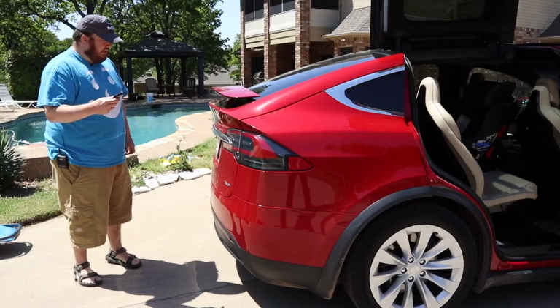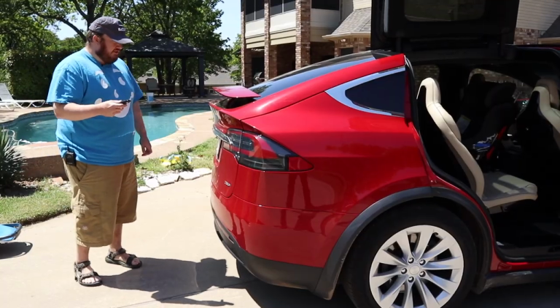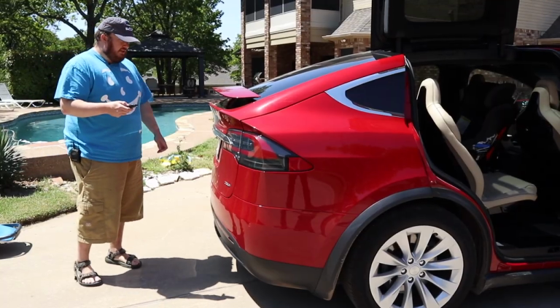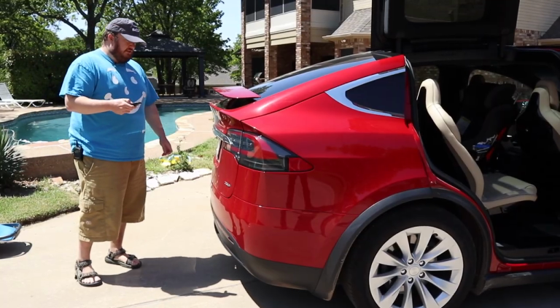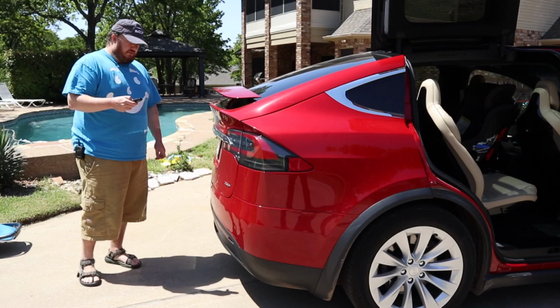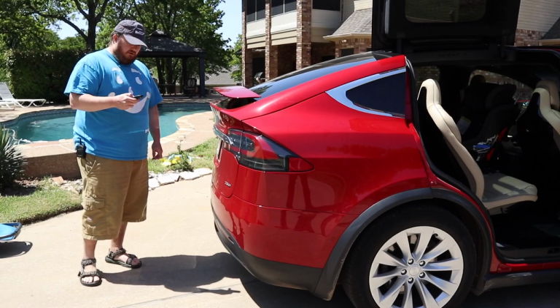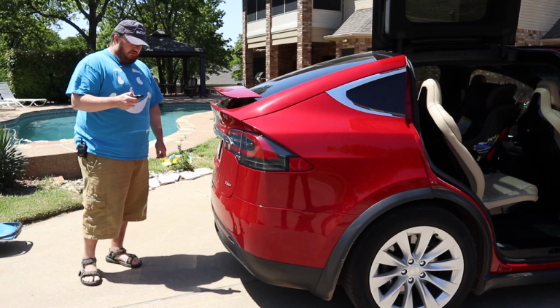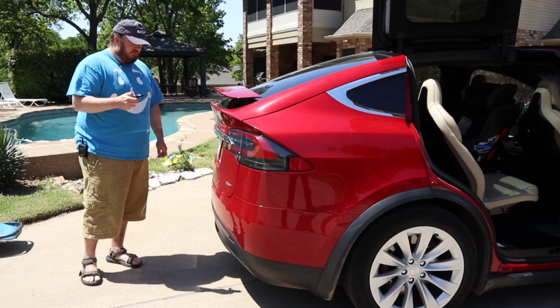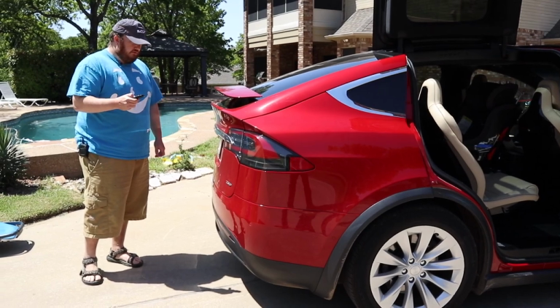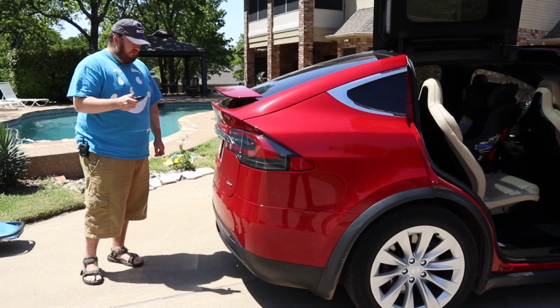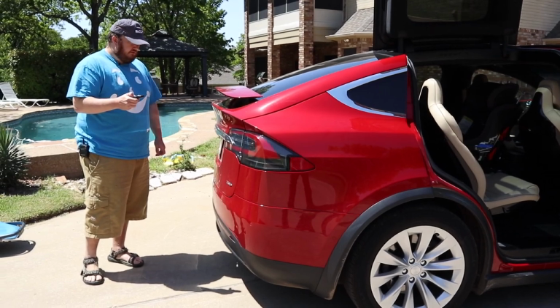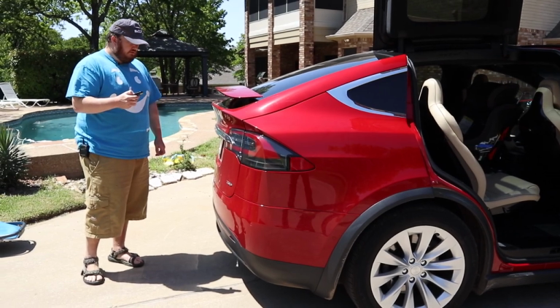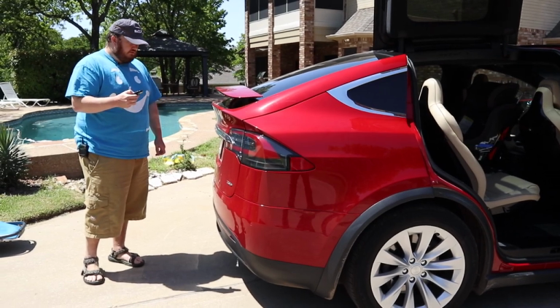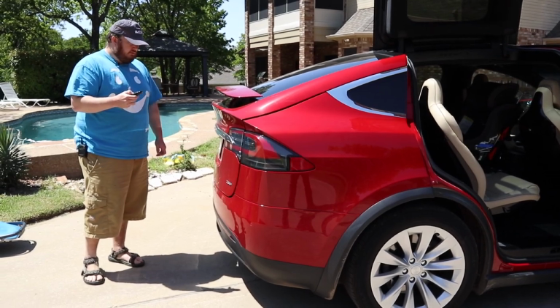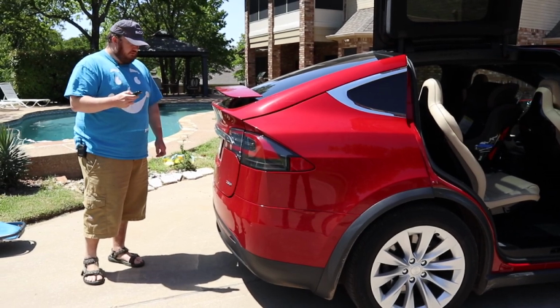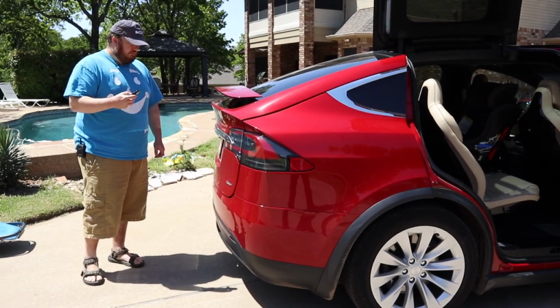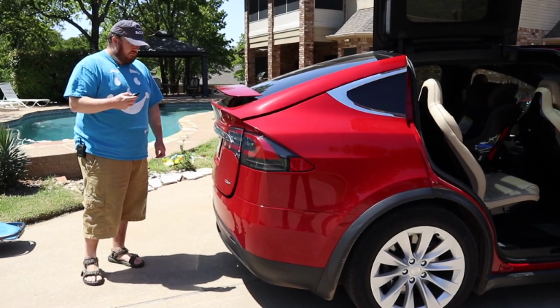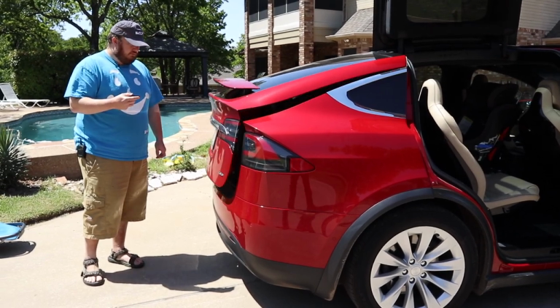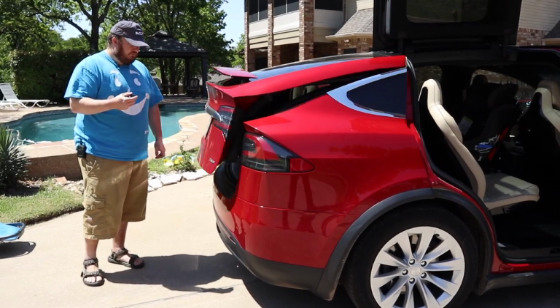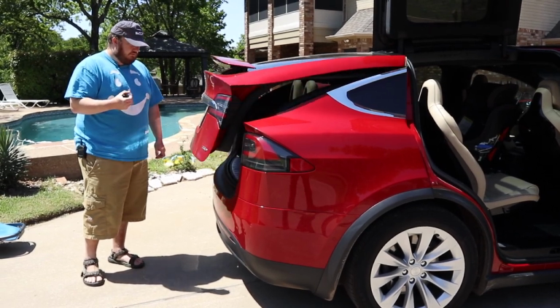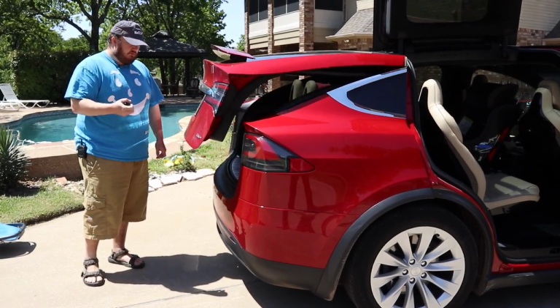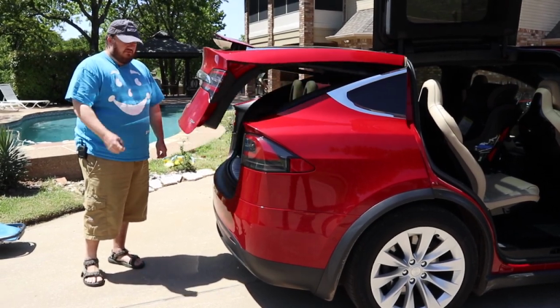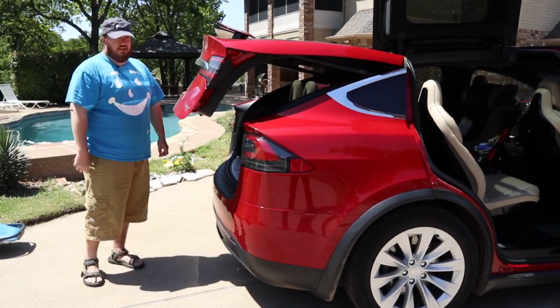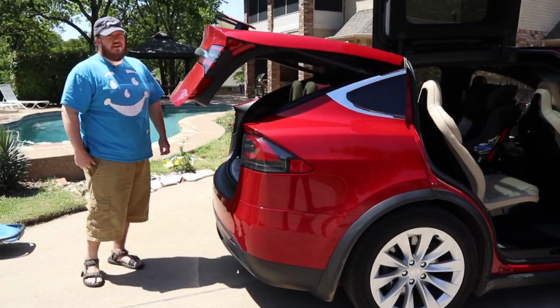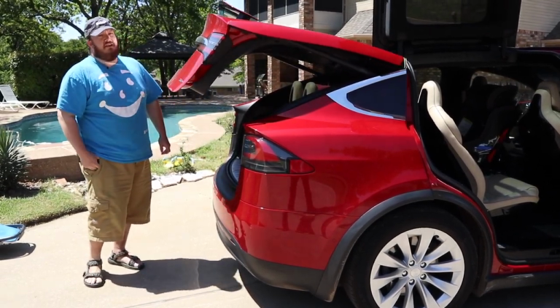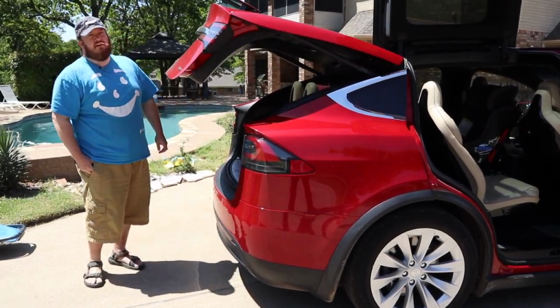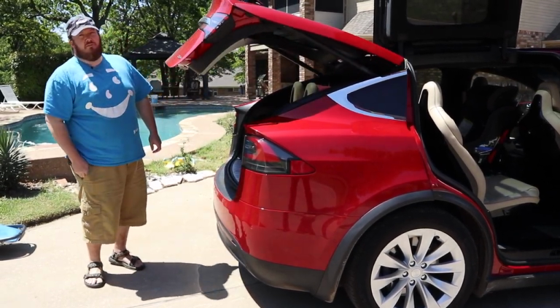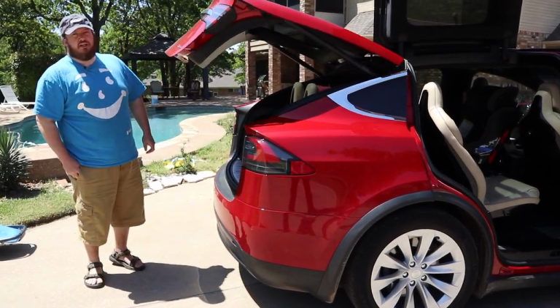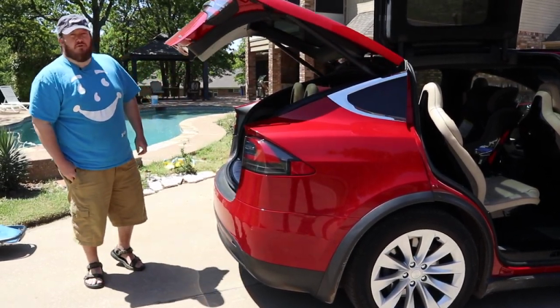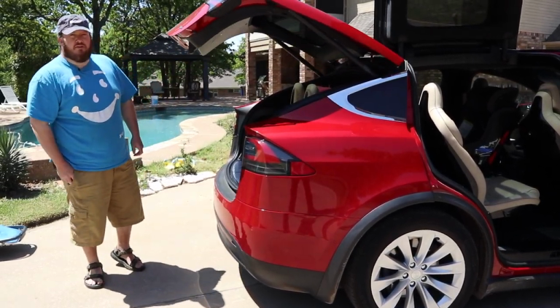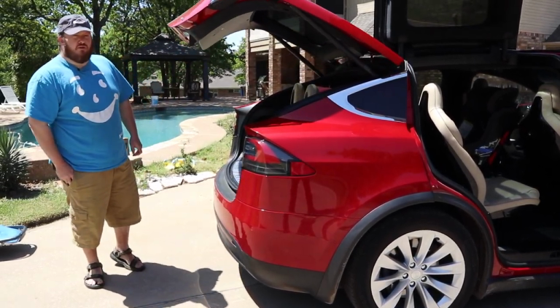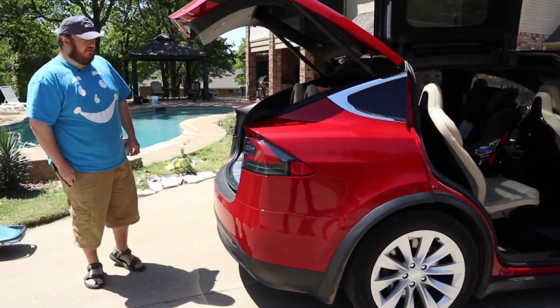Everything on here is power — kind of nice not having to monkey with the doors.